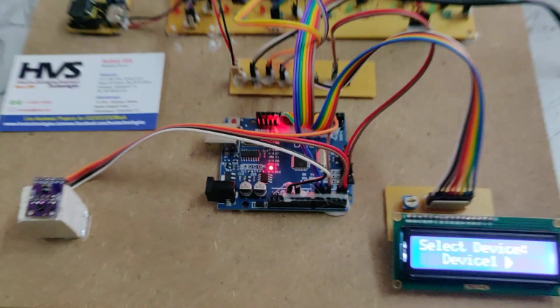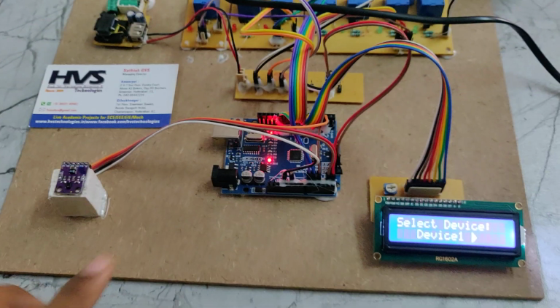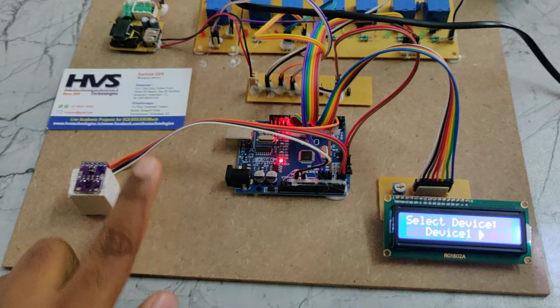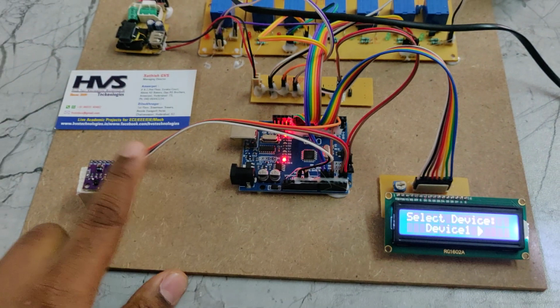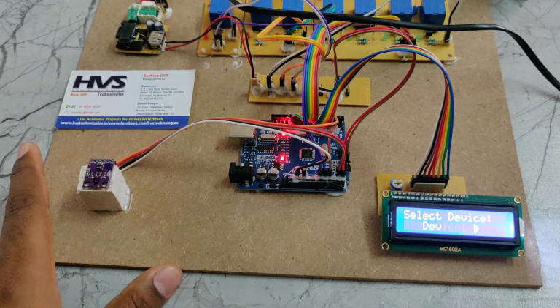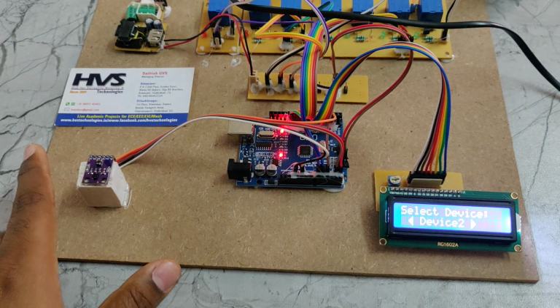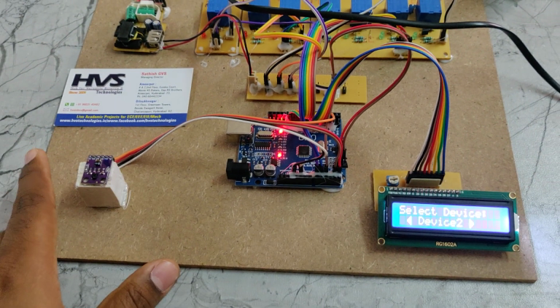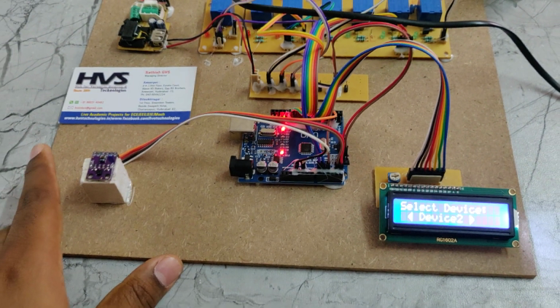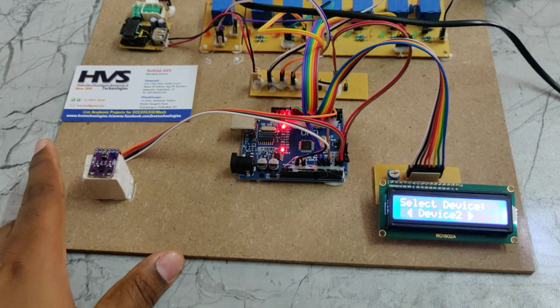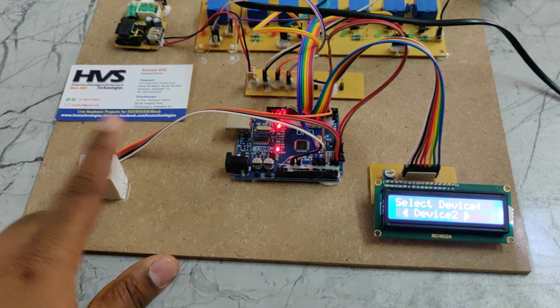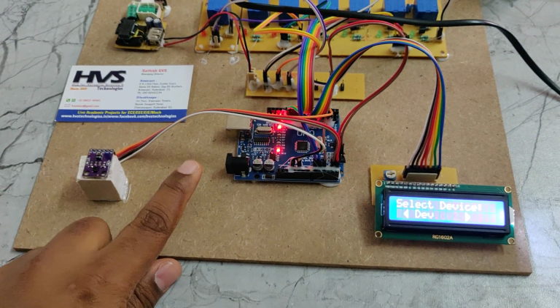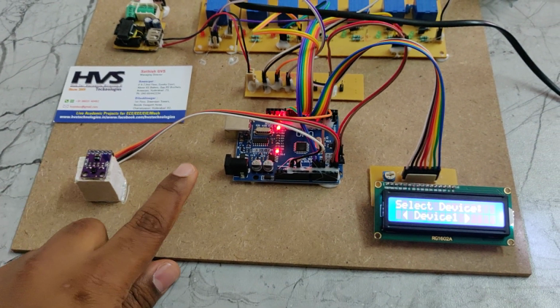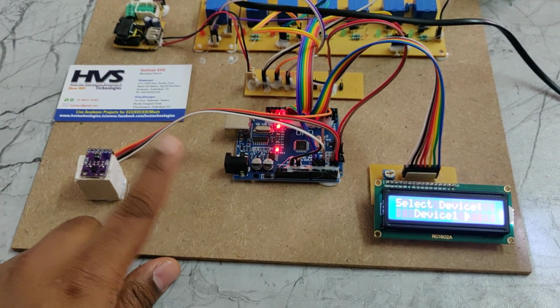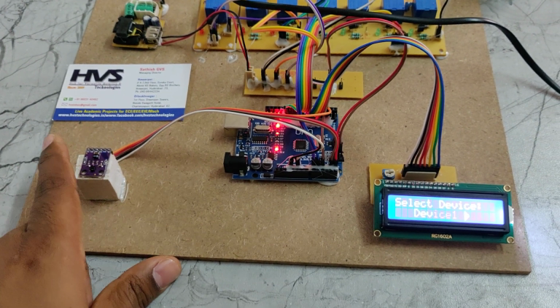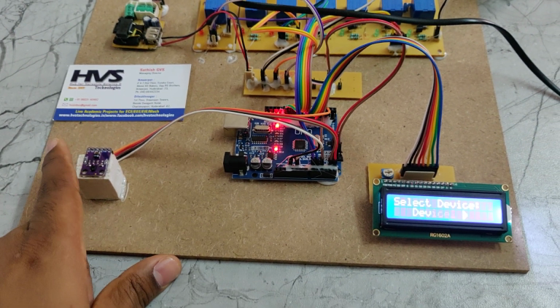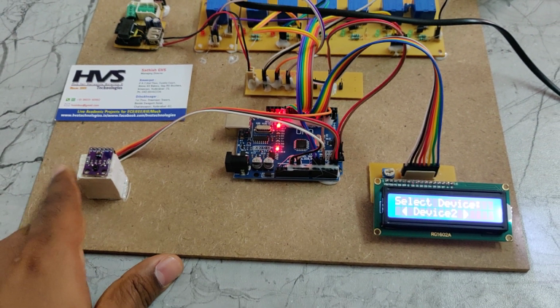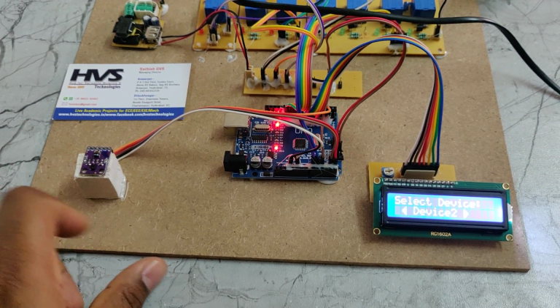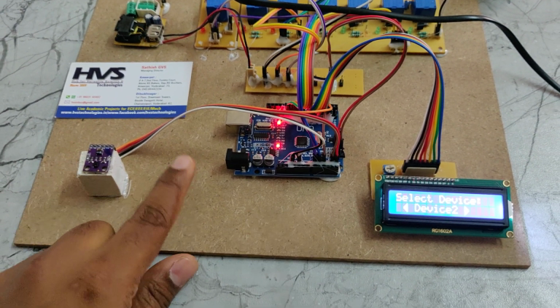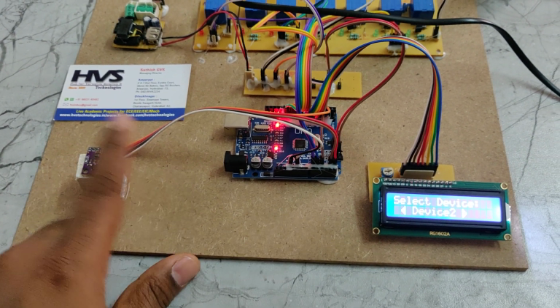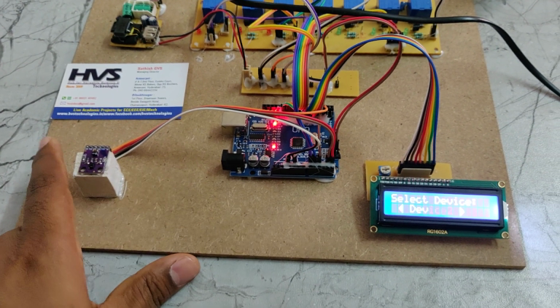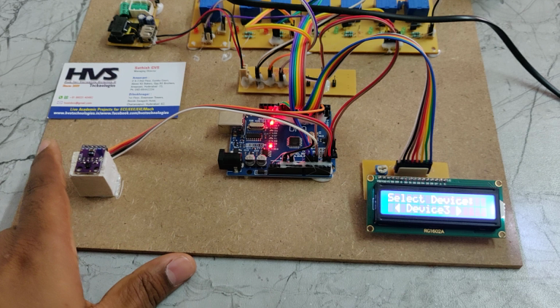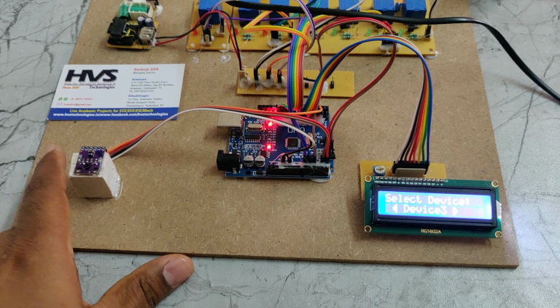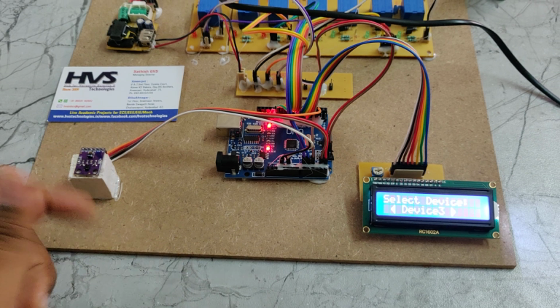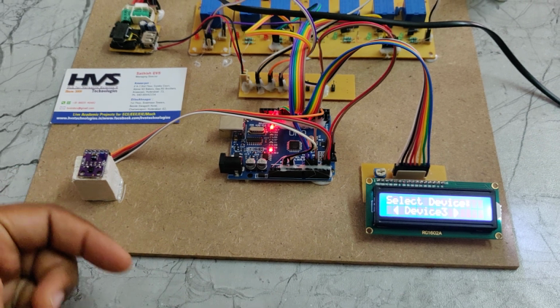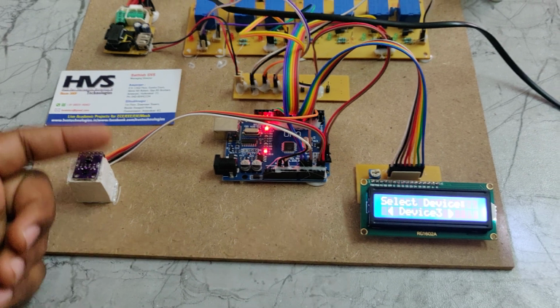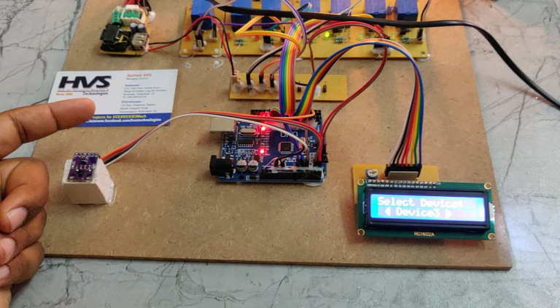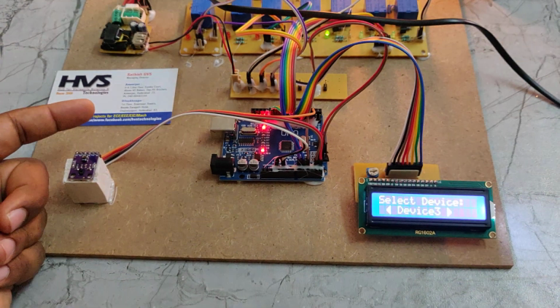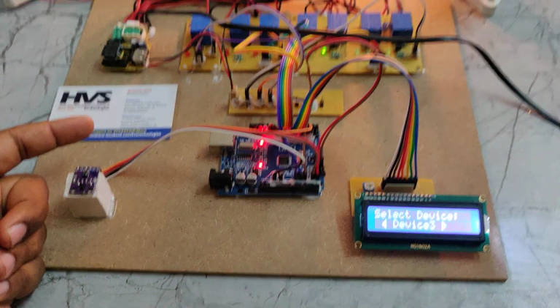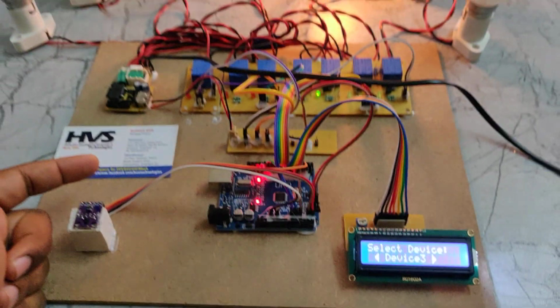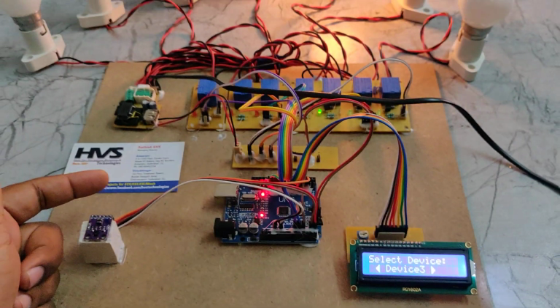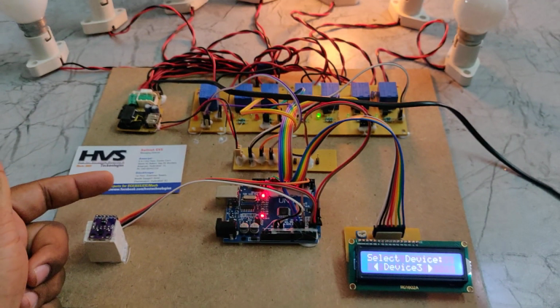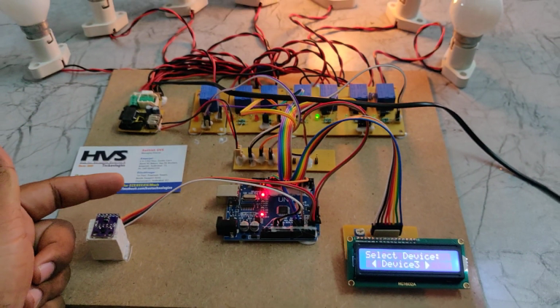Once we reset, we can select the devices and control the devices as required.